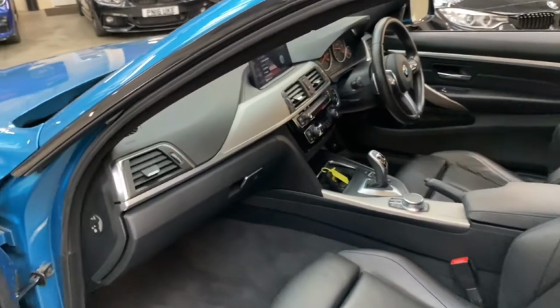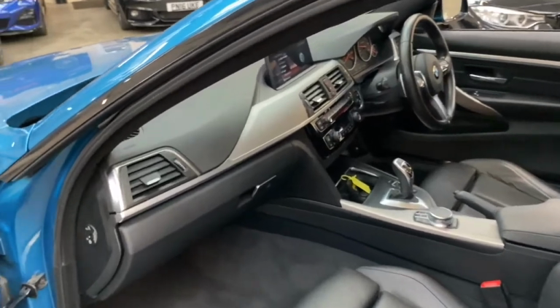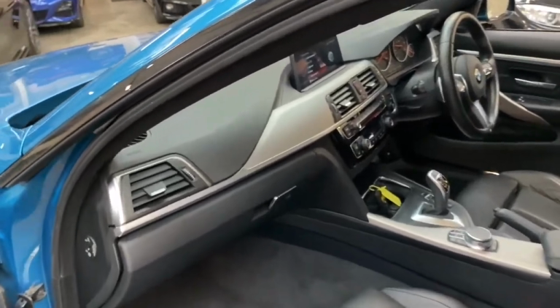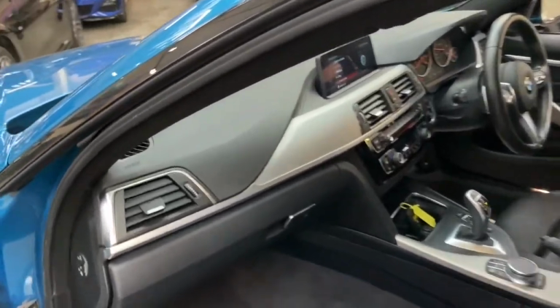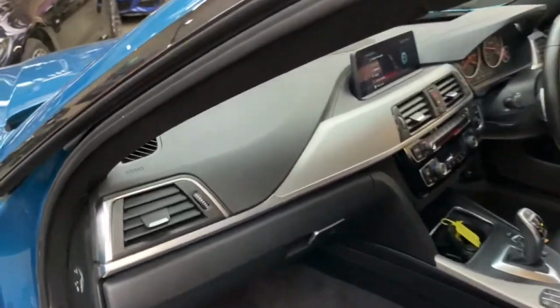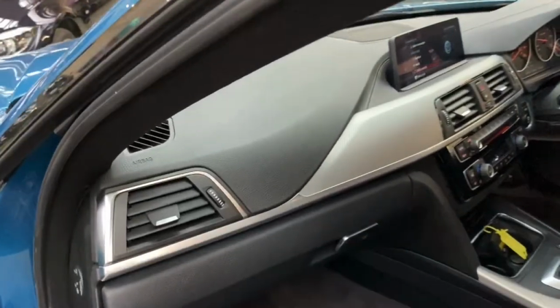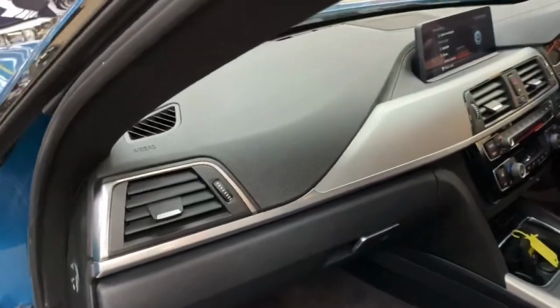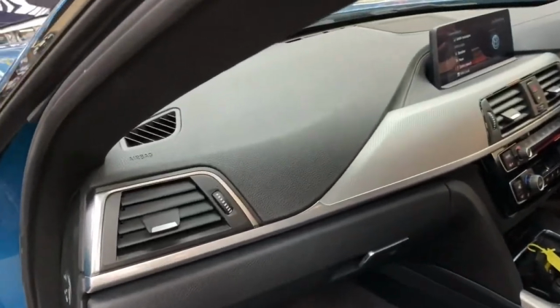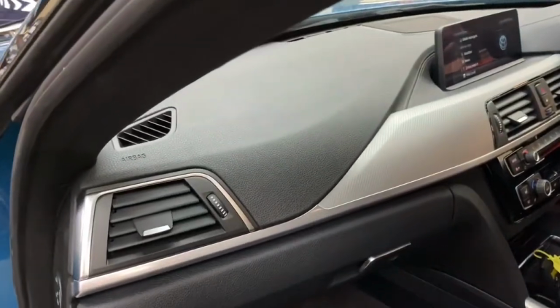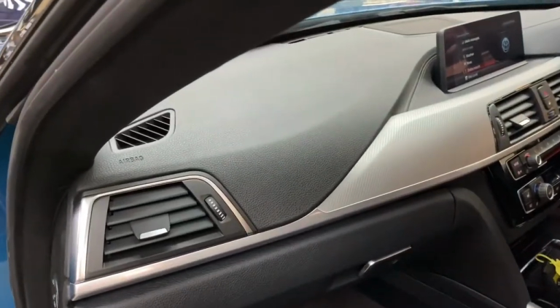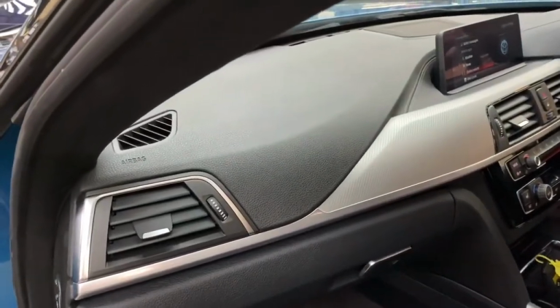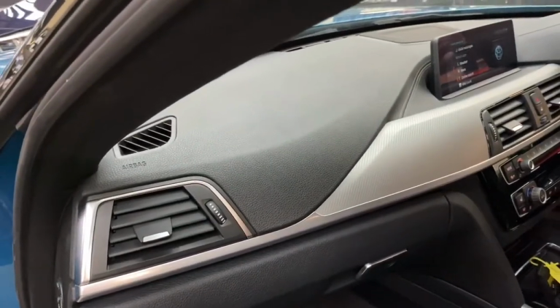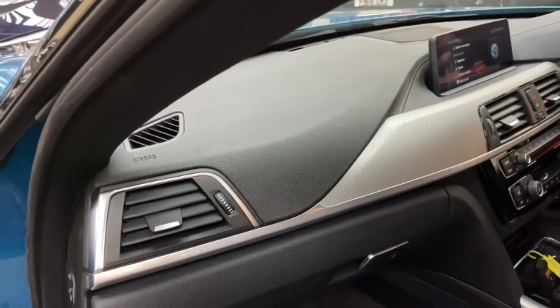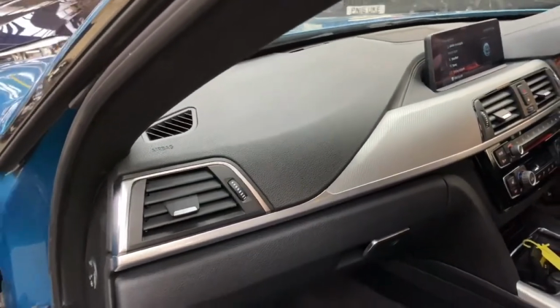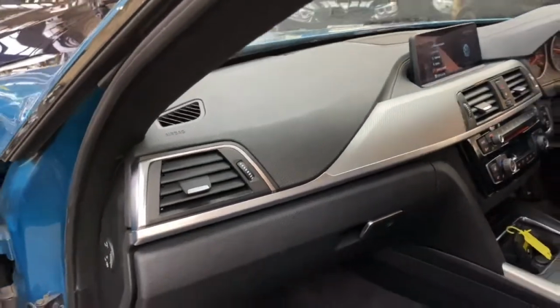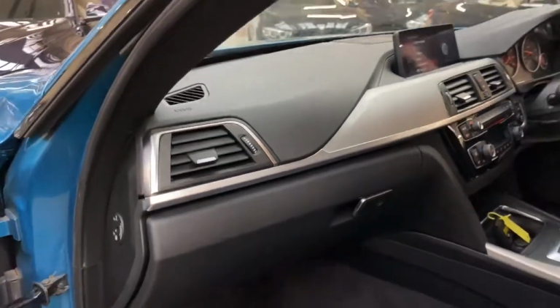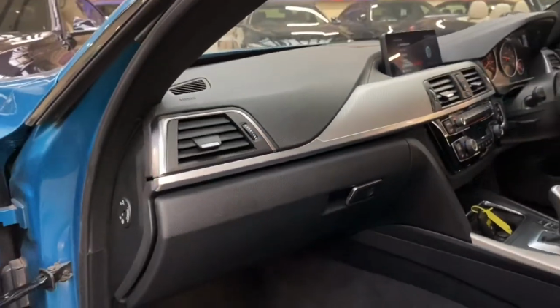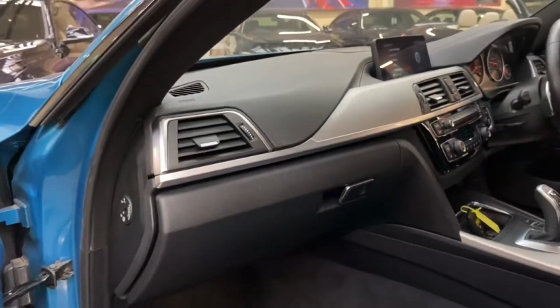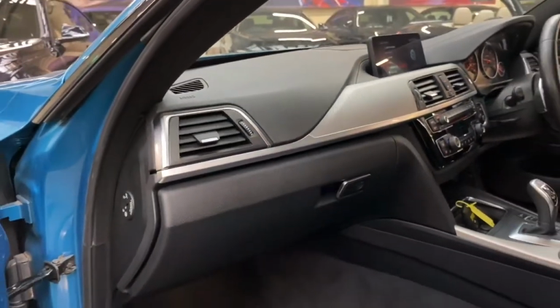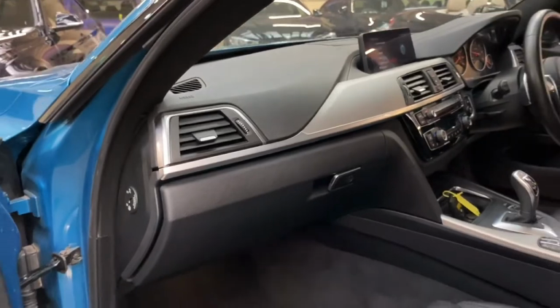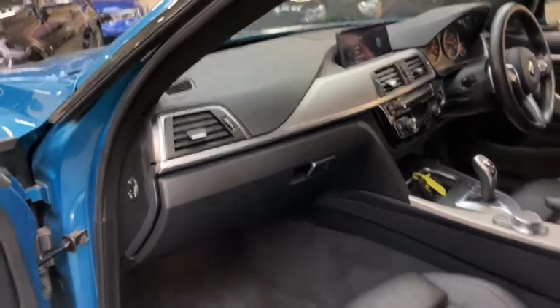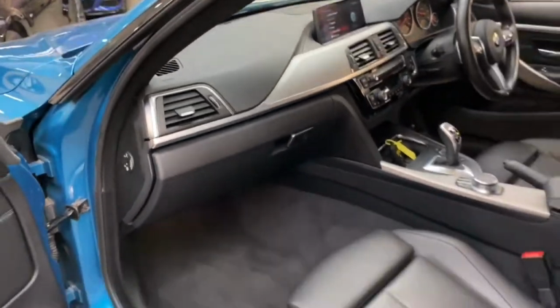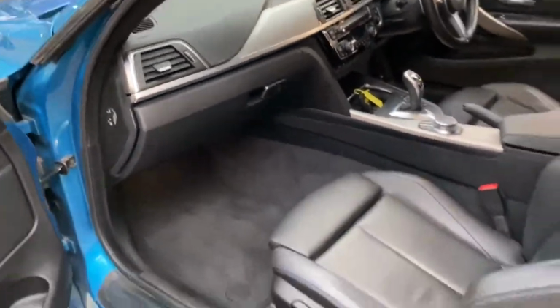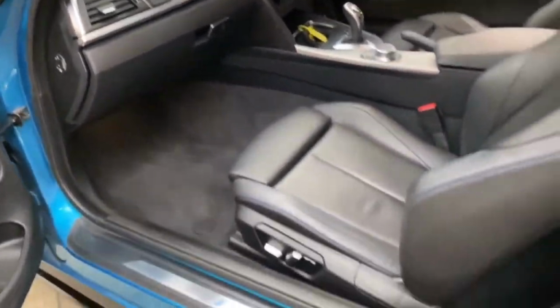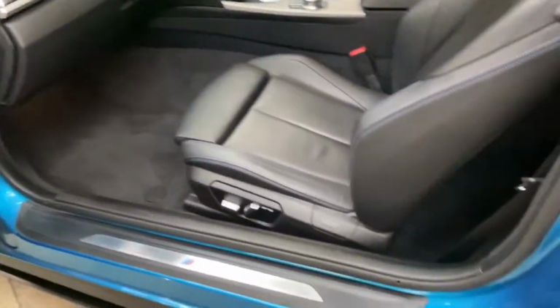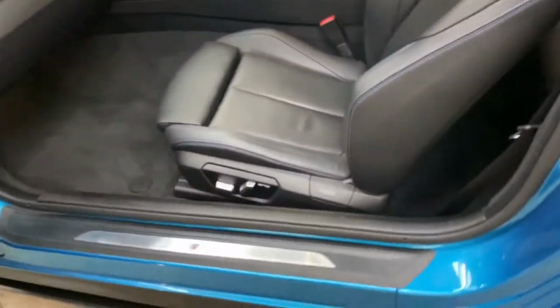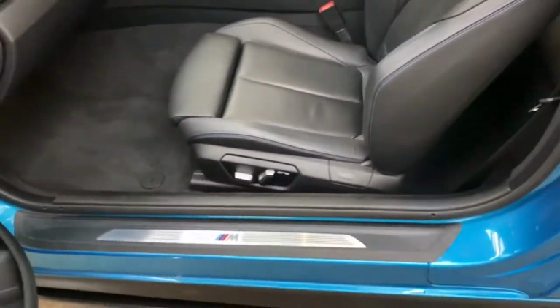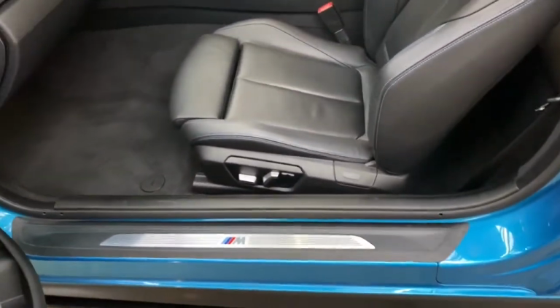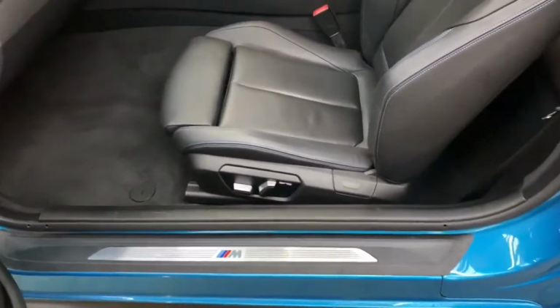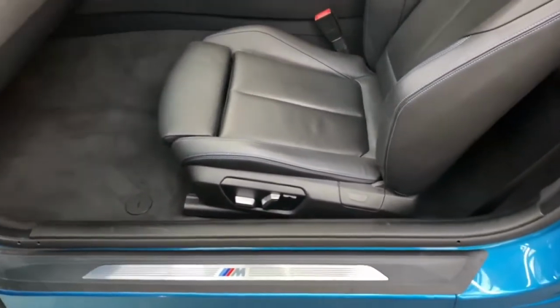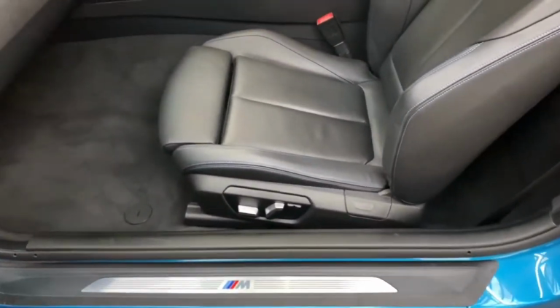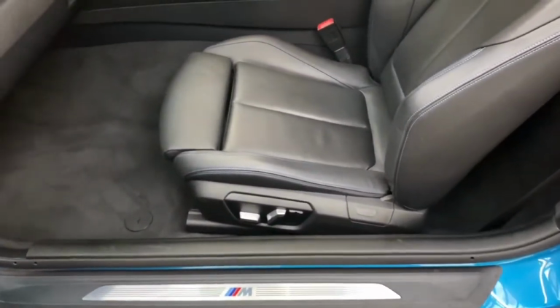The interior trim is the very nice aluminium hexagon trim with brushed aluminium accents. We've also got the M Sport sill plates.